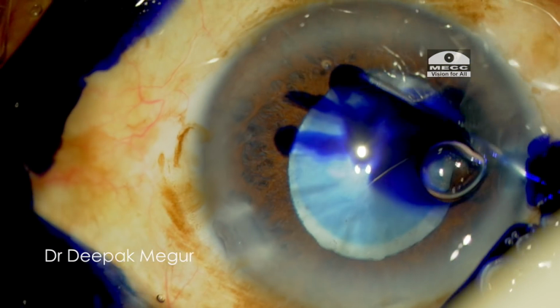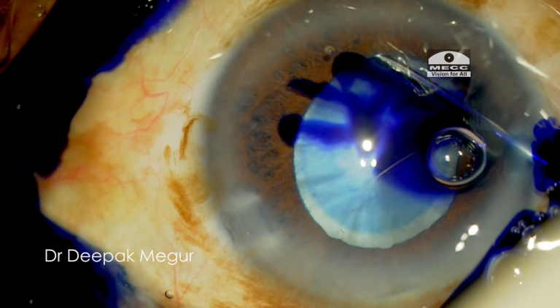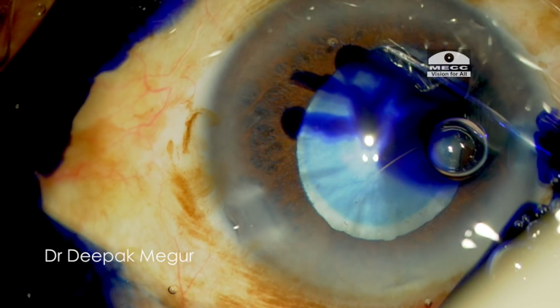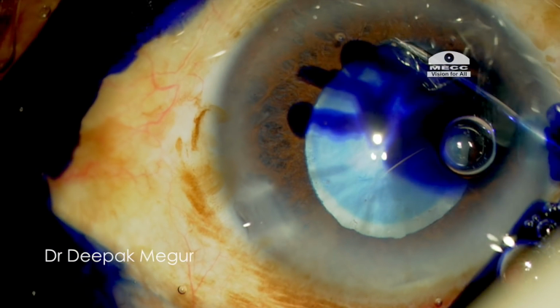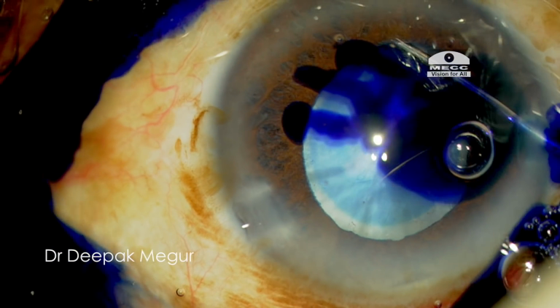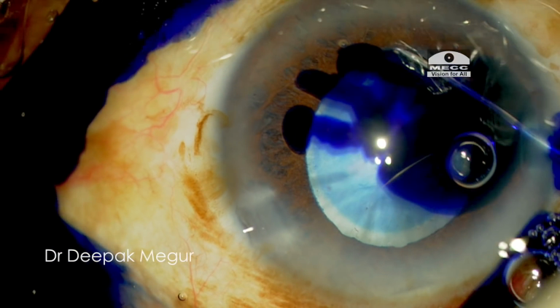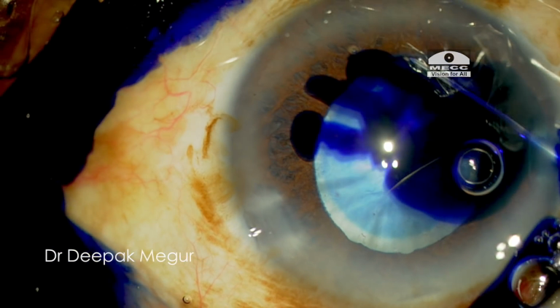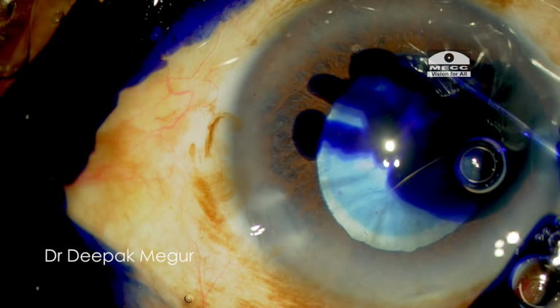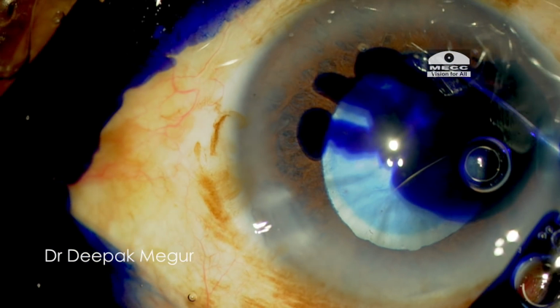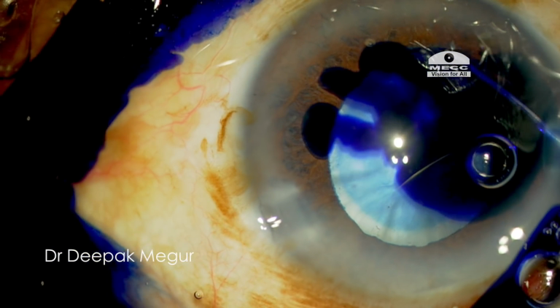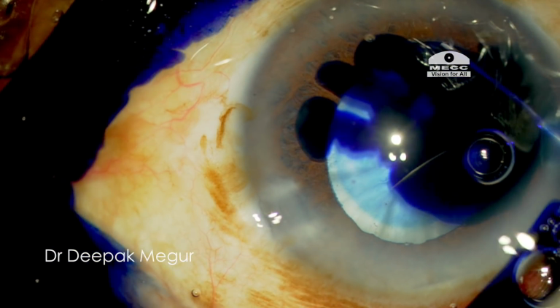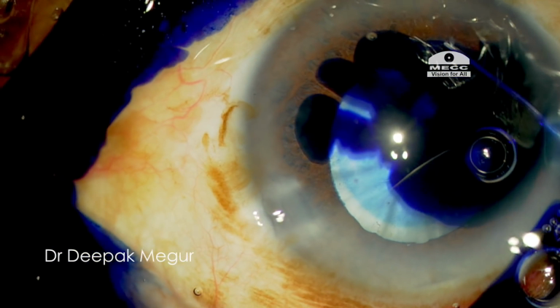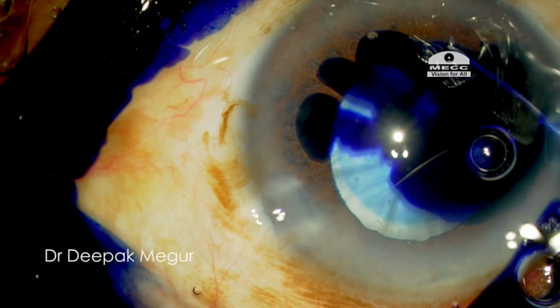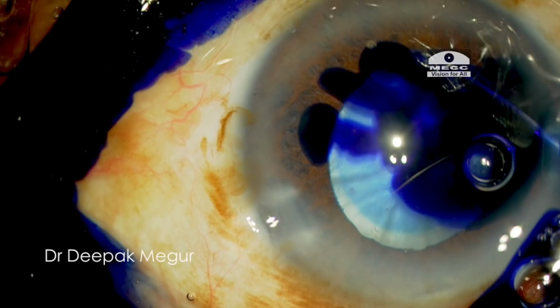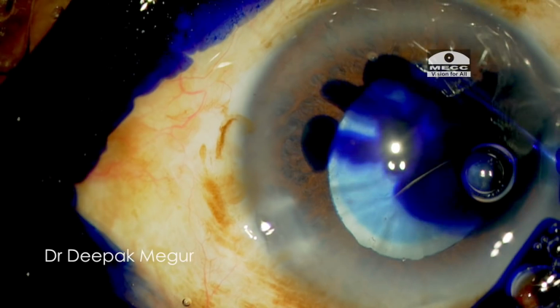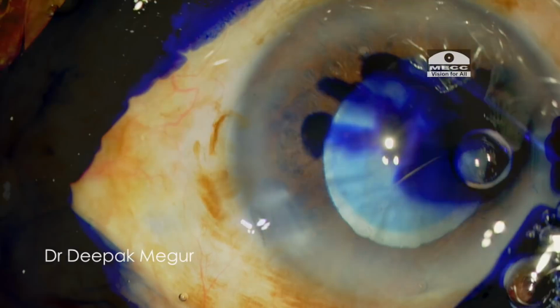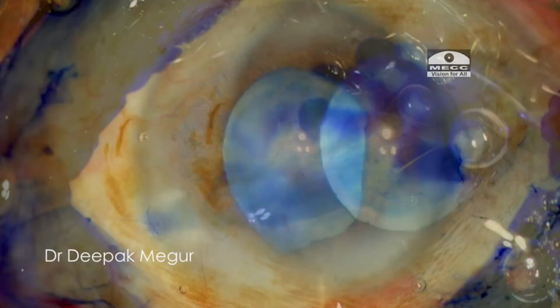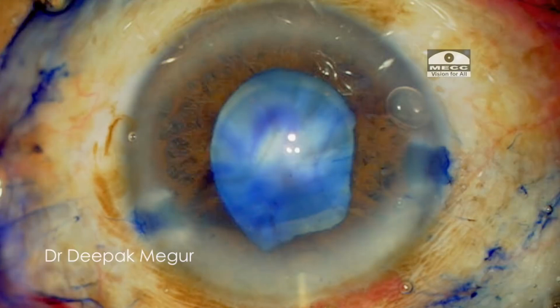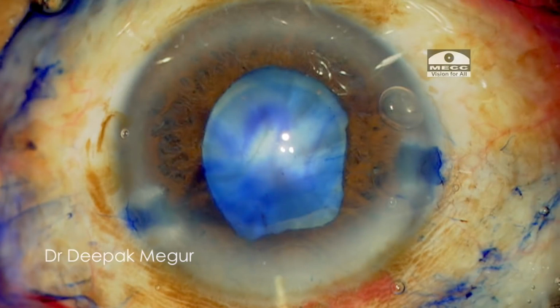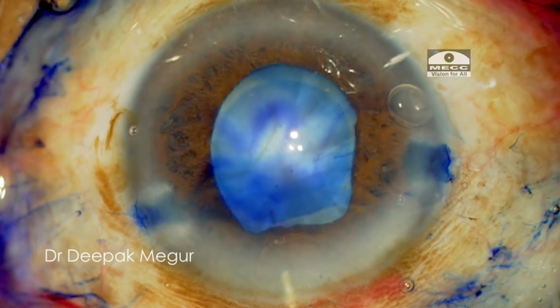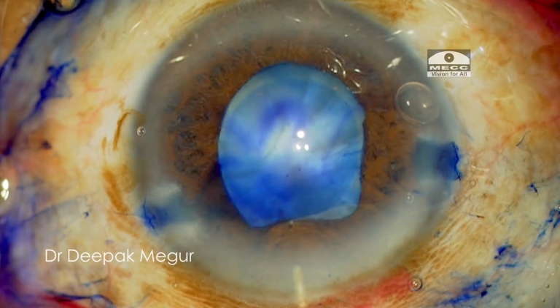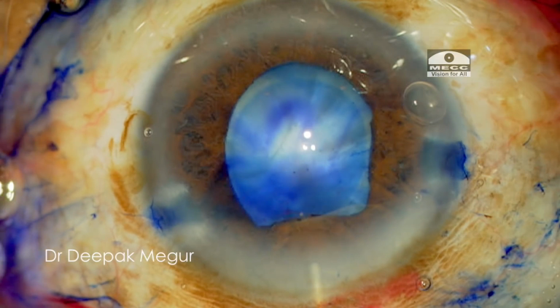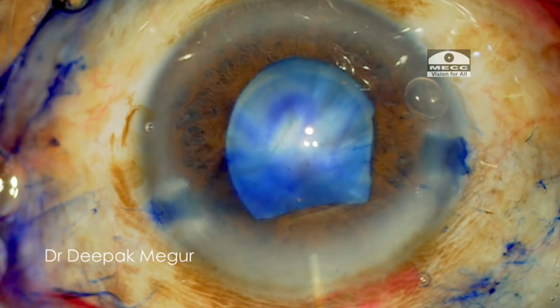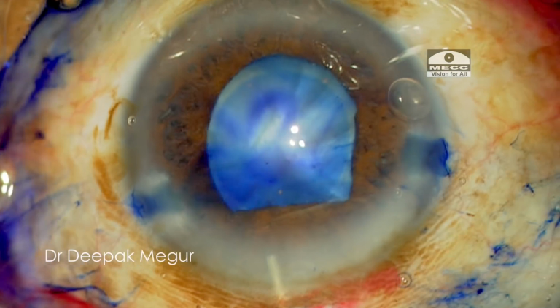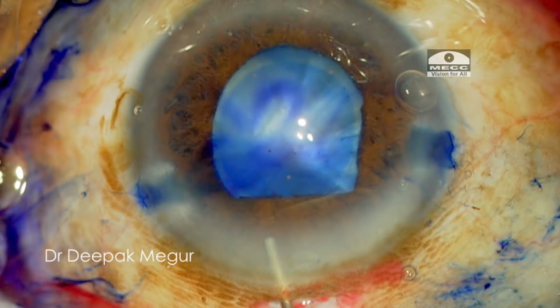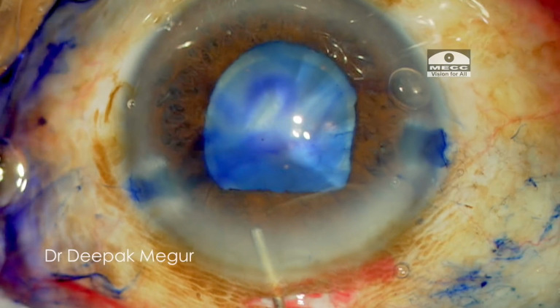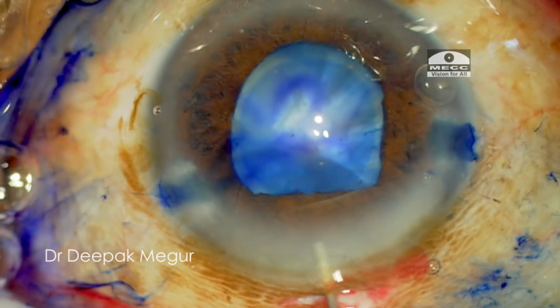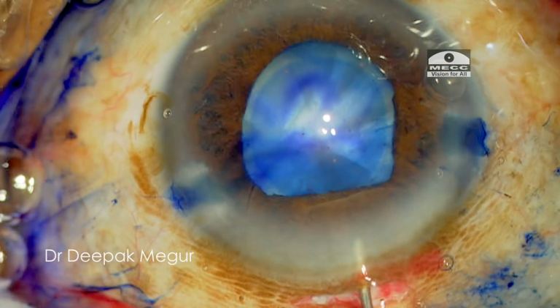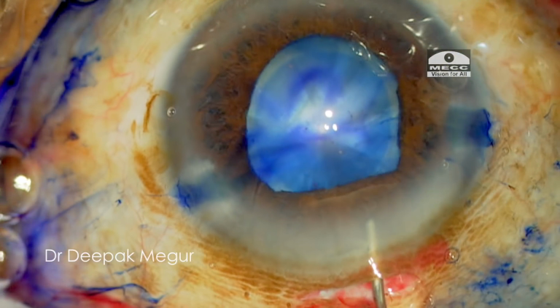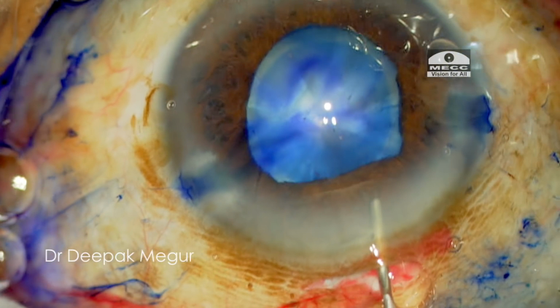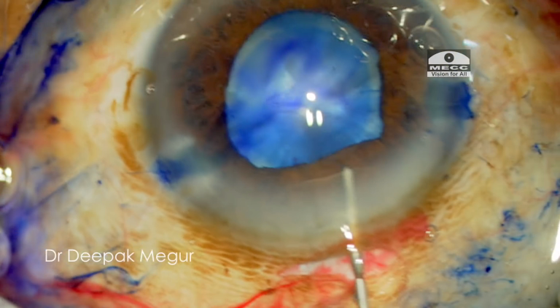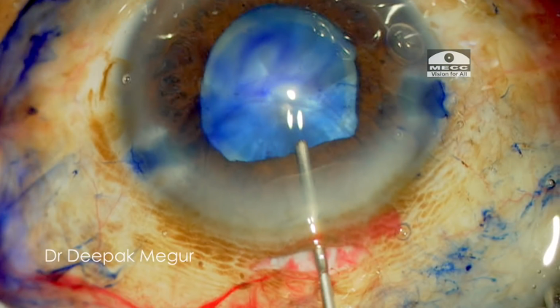I'm going to restain the capsule a little bit because the peripheral capsule is not stained that well.